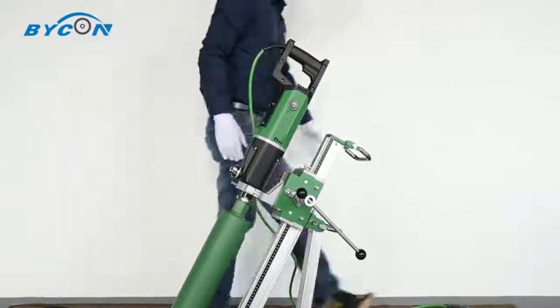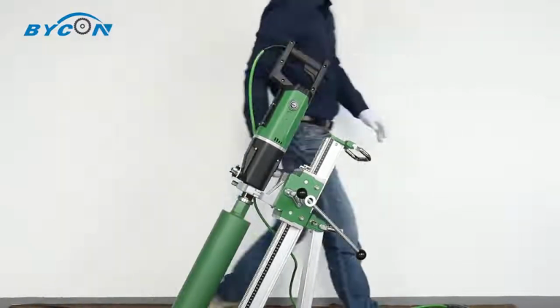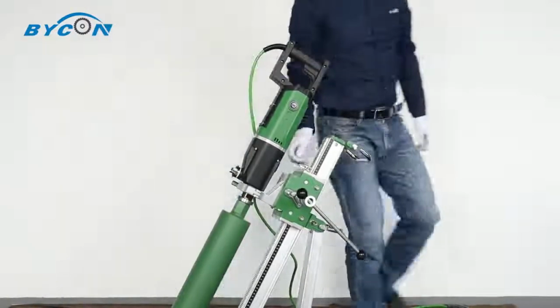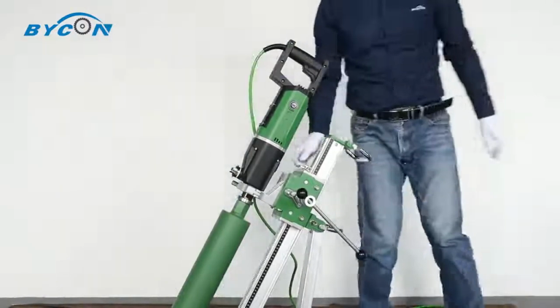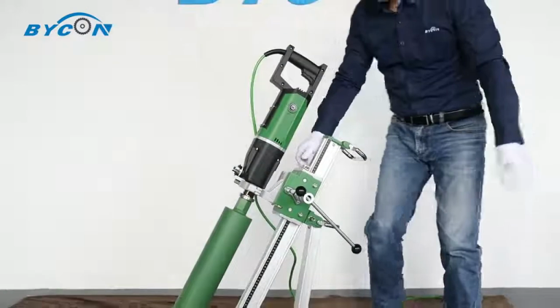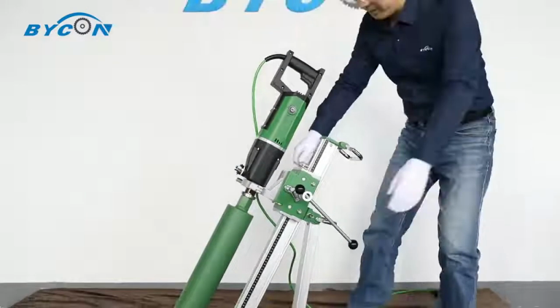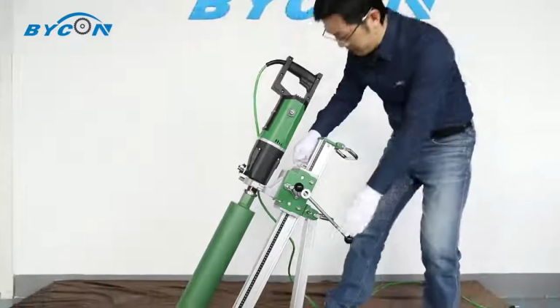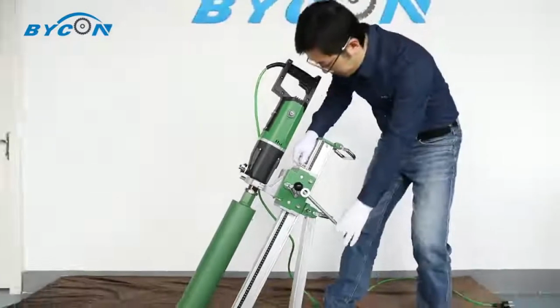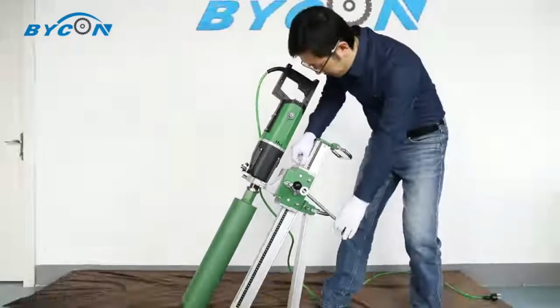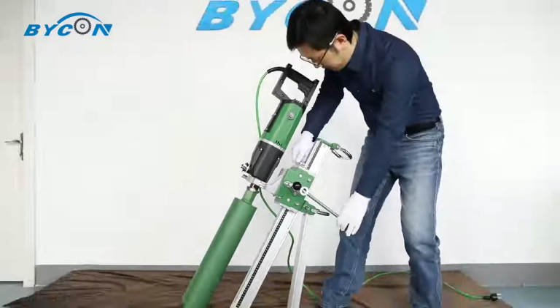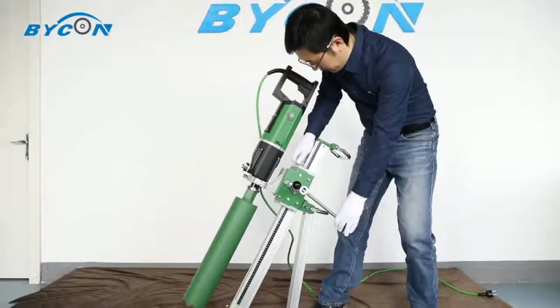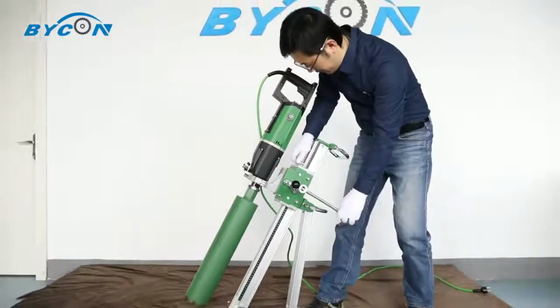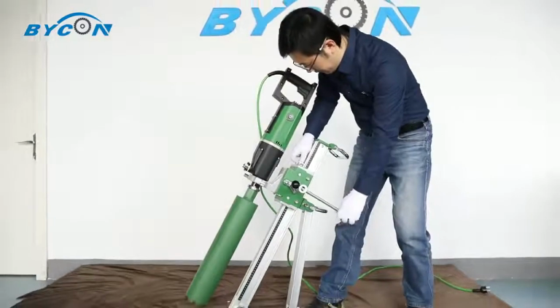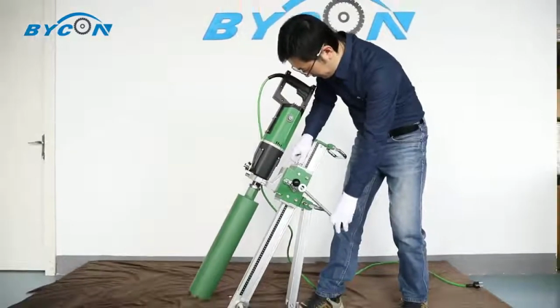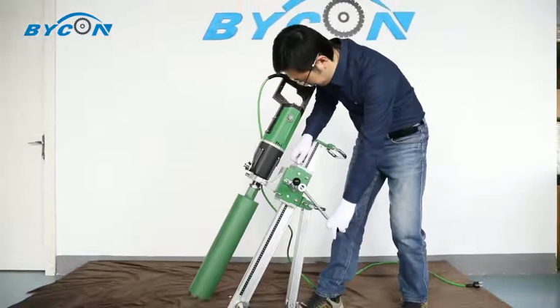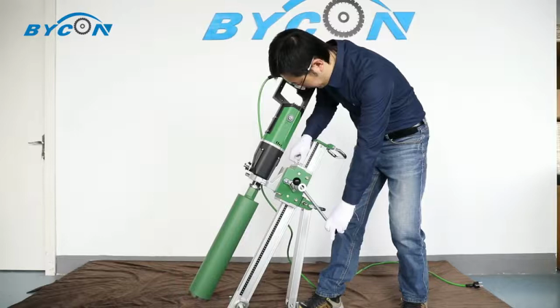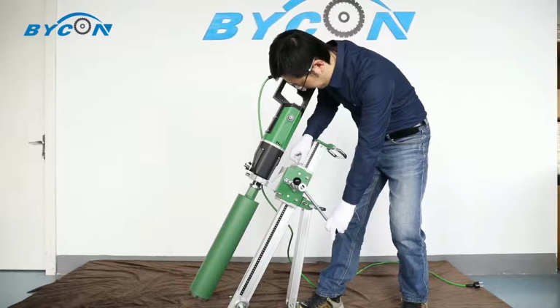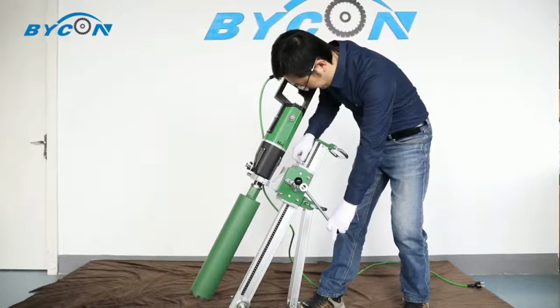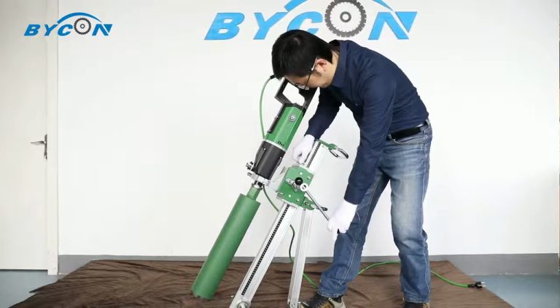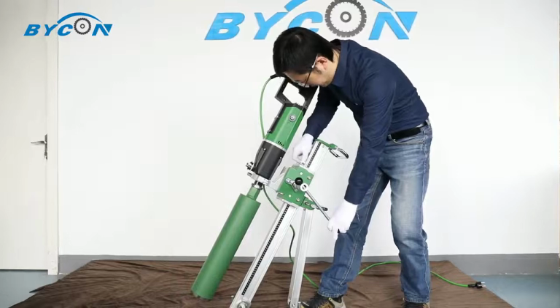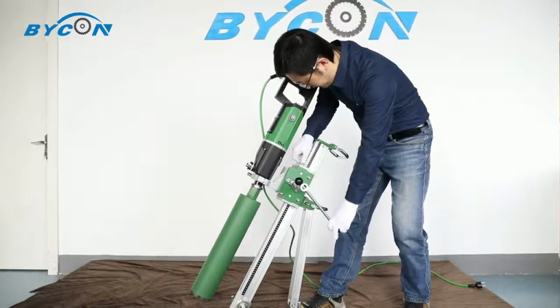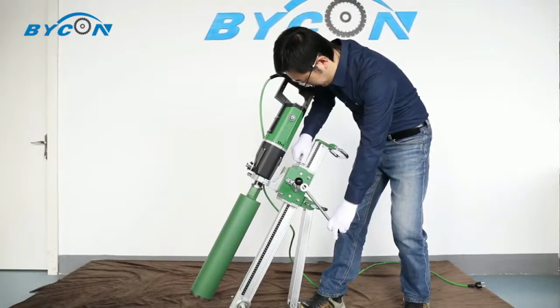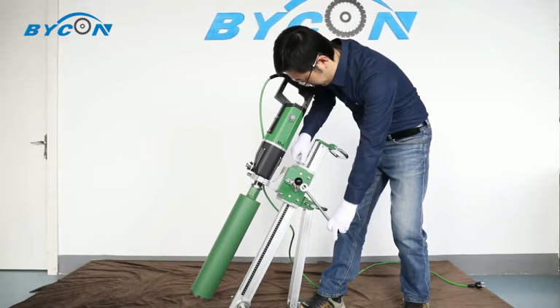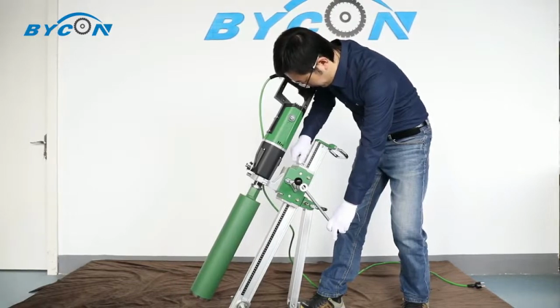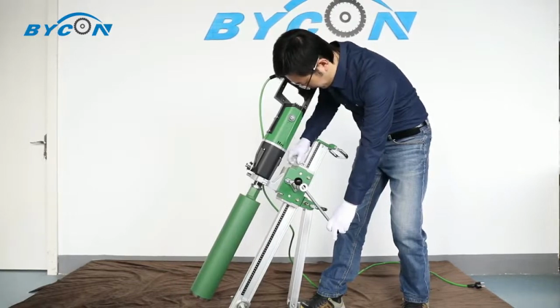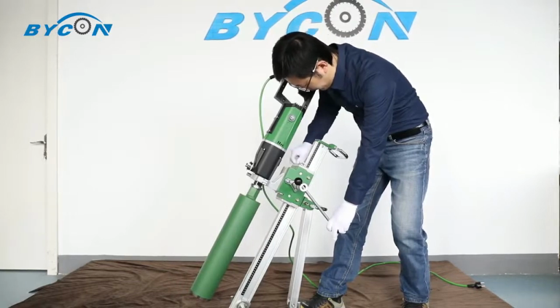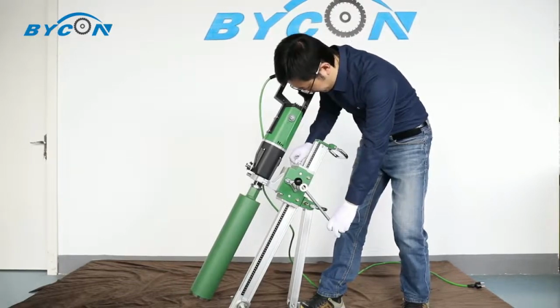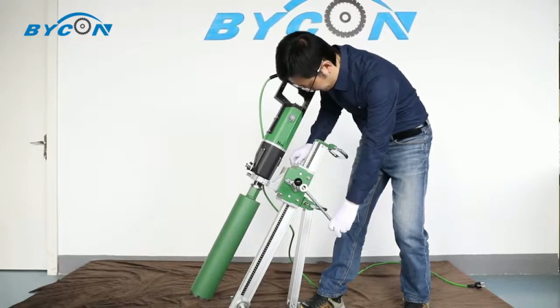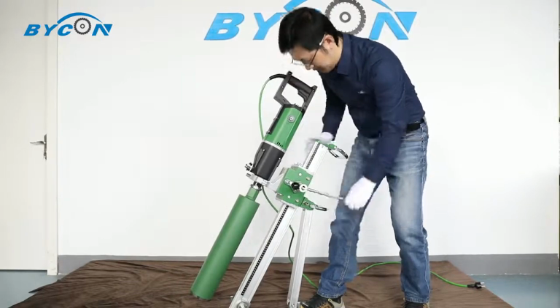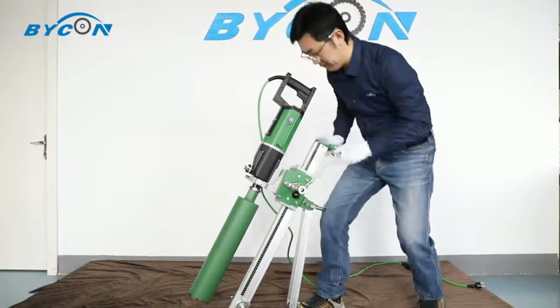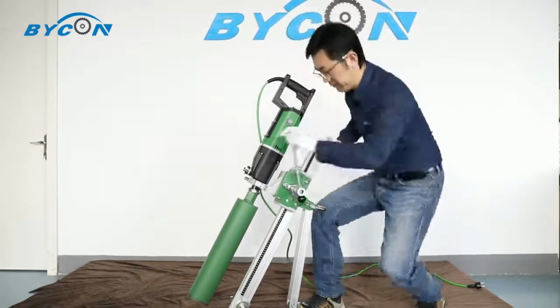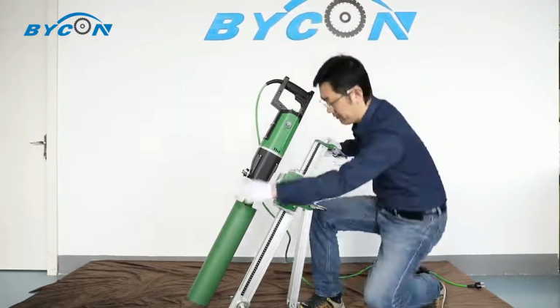After fixing the drill bit on, unlock the feed lock on the carriage. And now you are good to go.